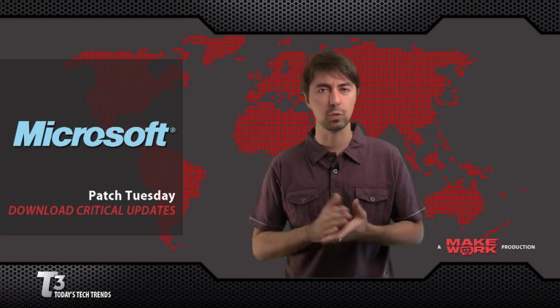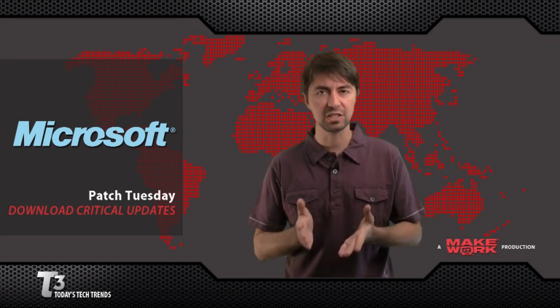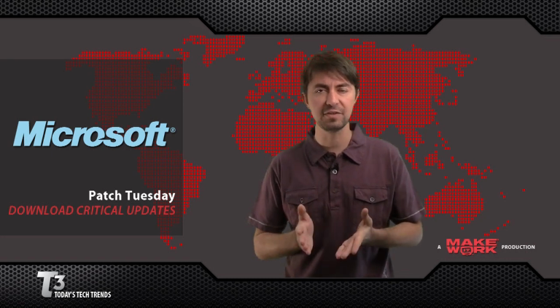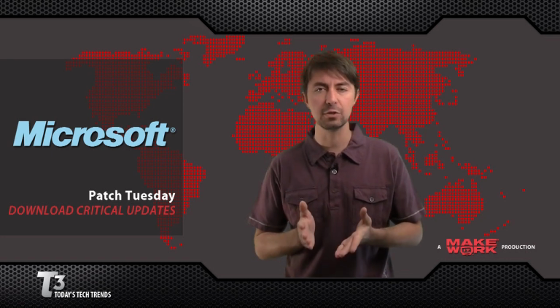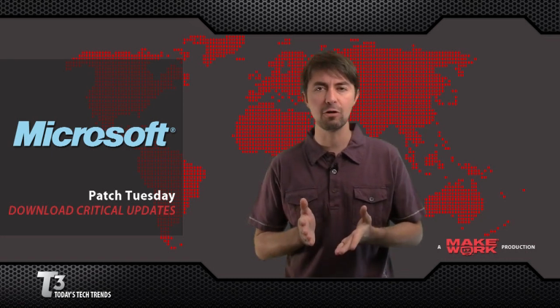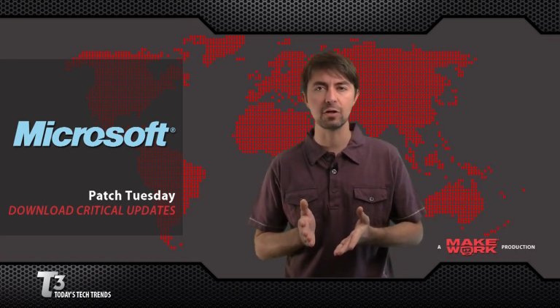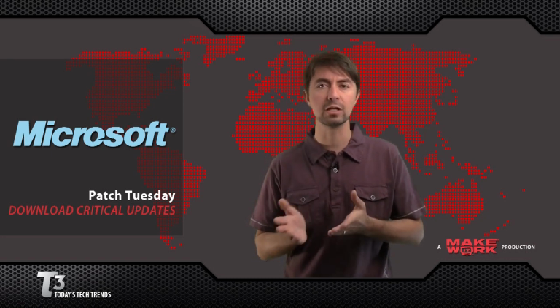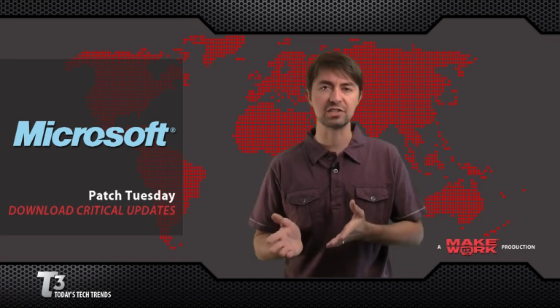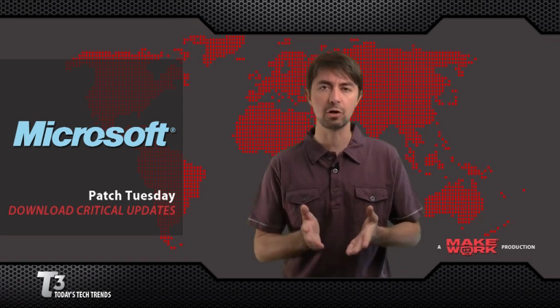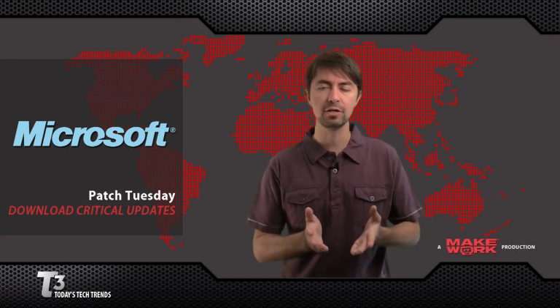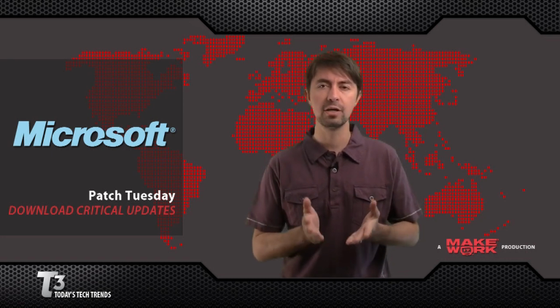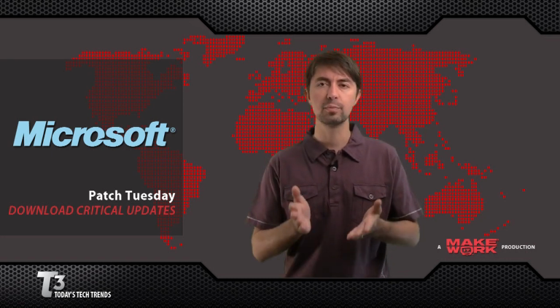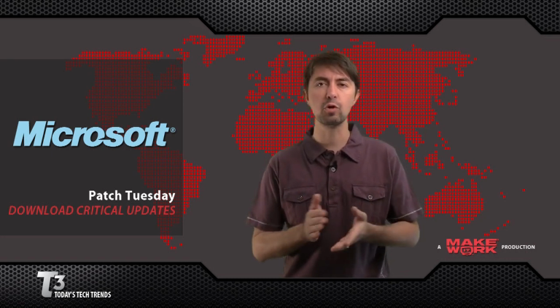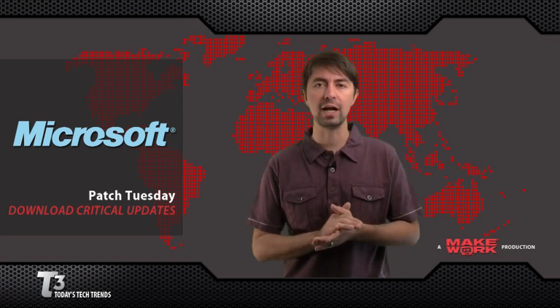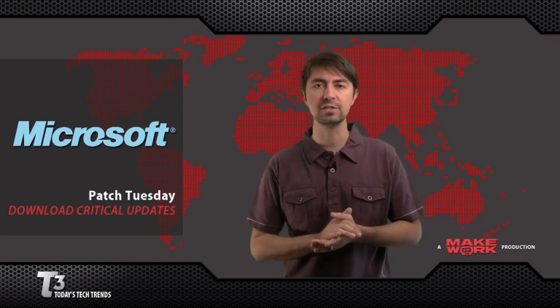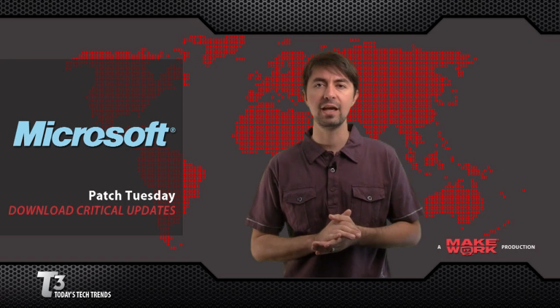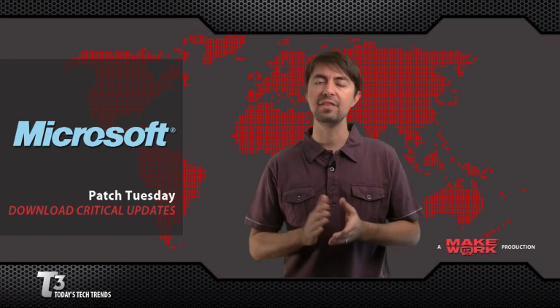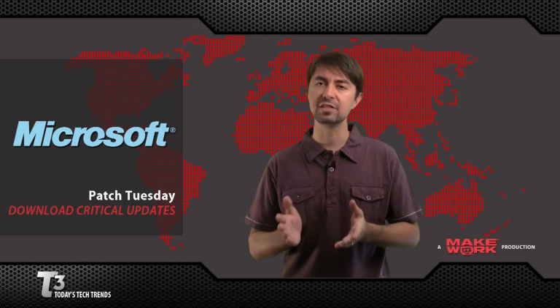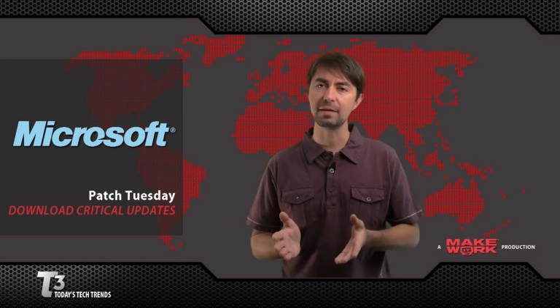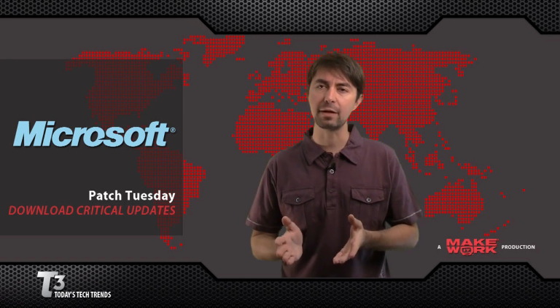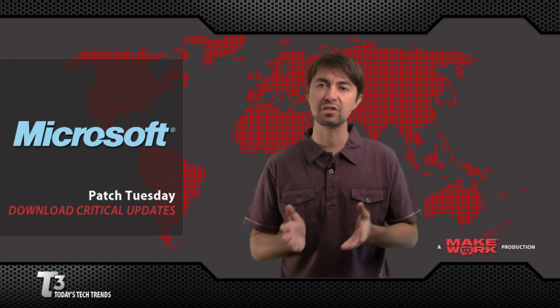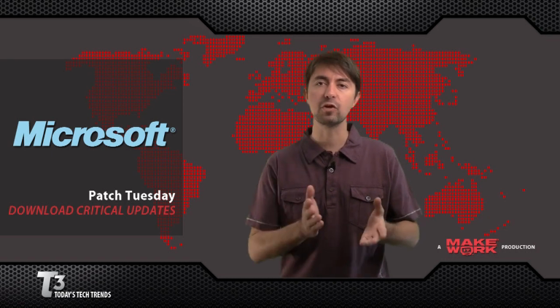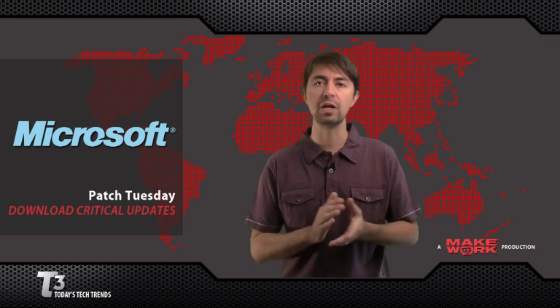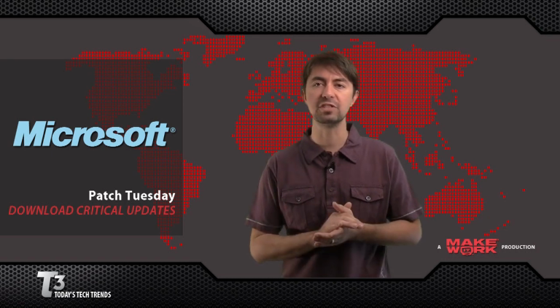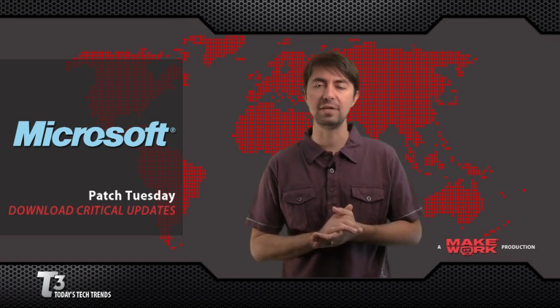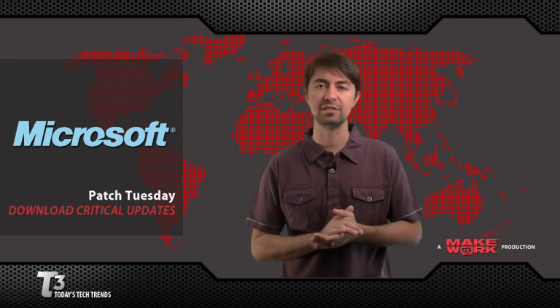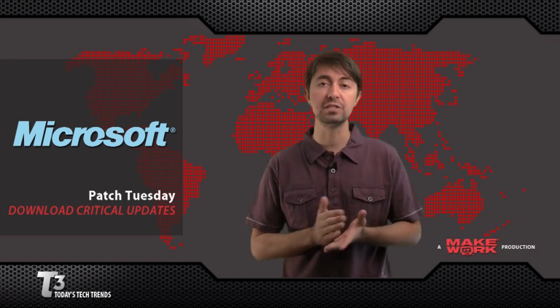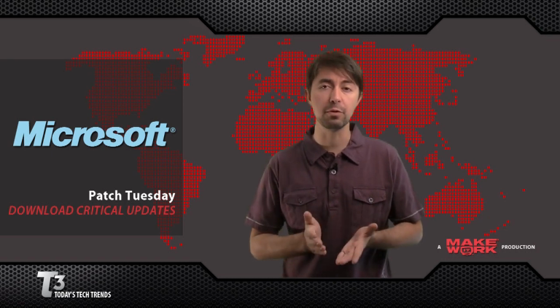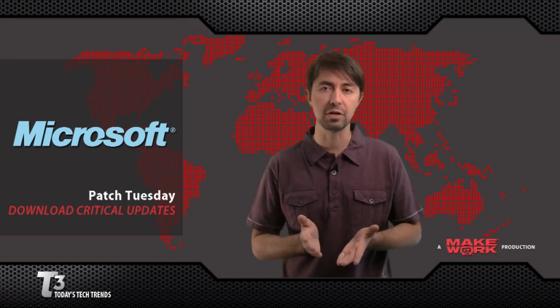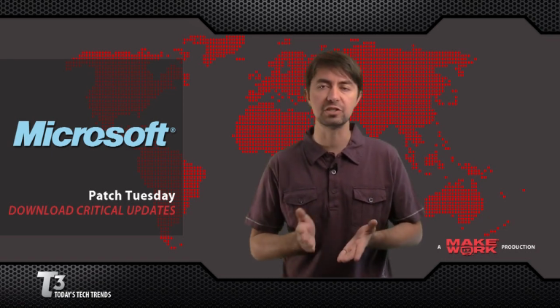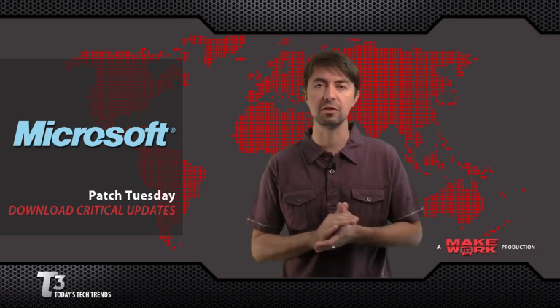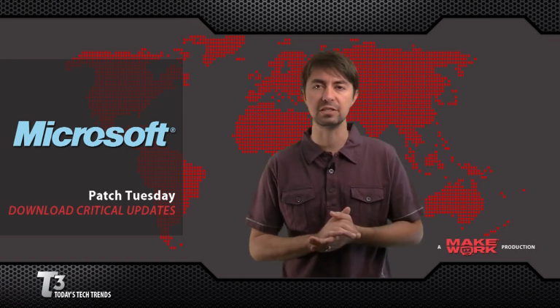Once this video is over, click Start, Programs, and then select Microsoft or Windows Updates to download and install these.